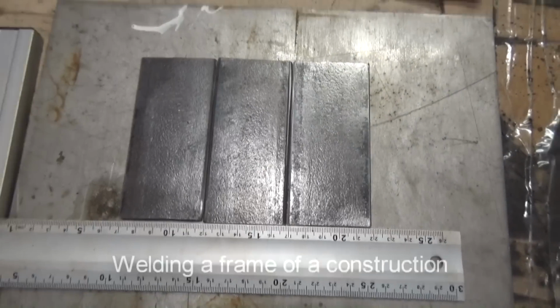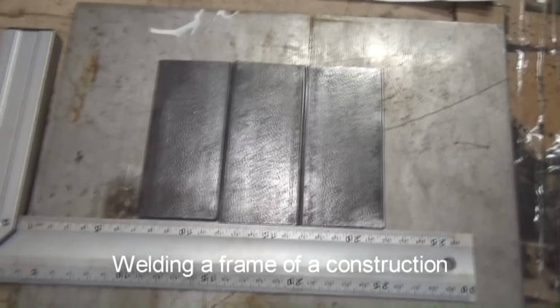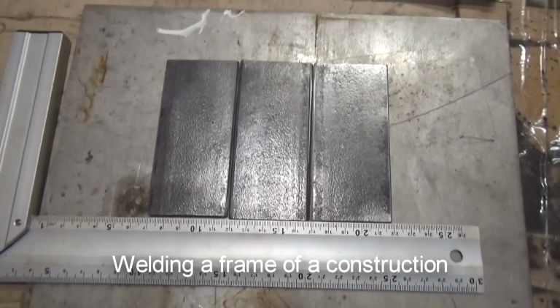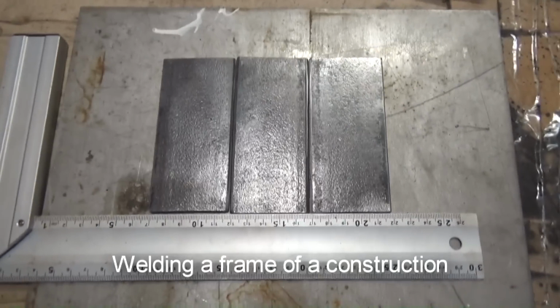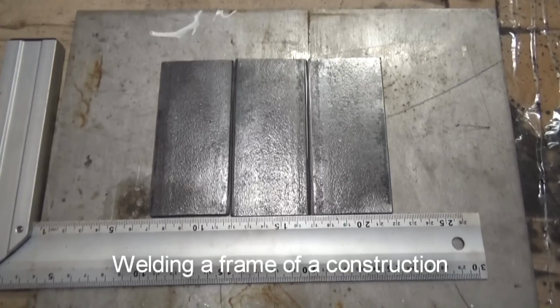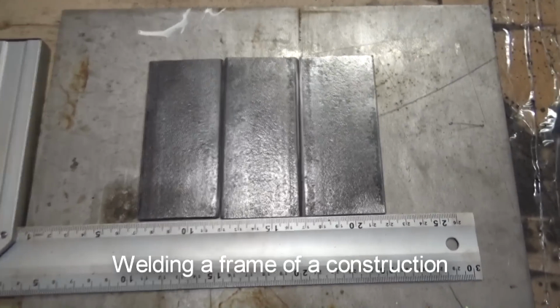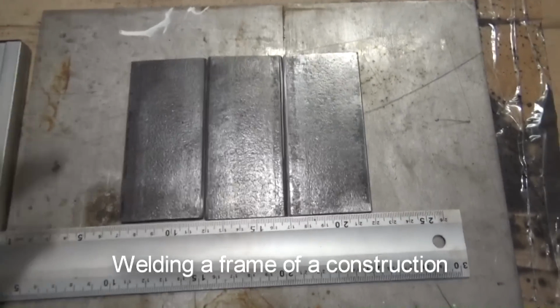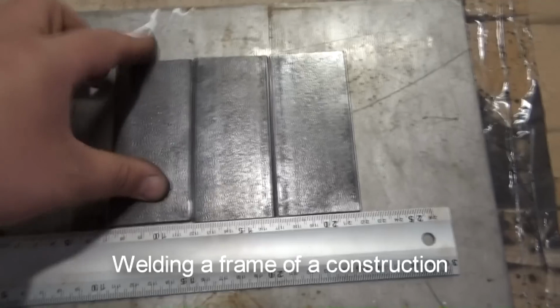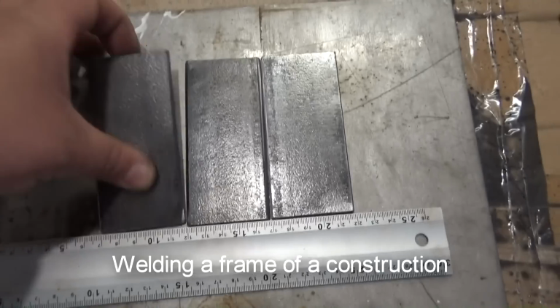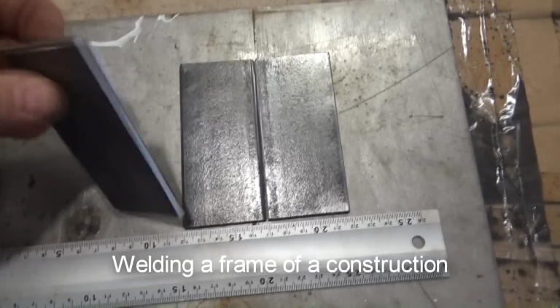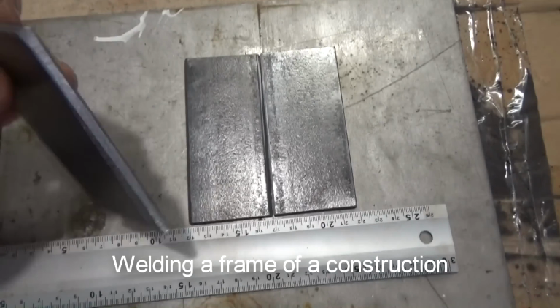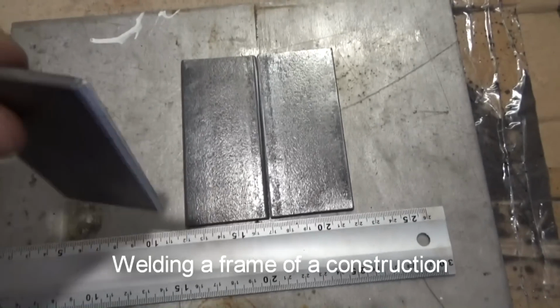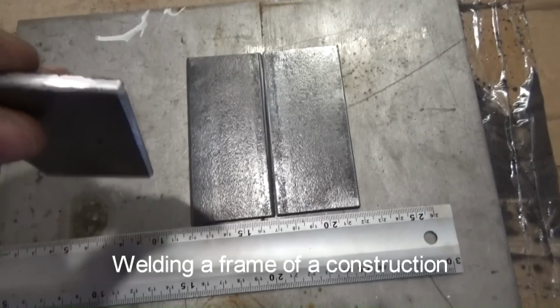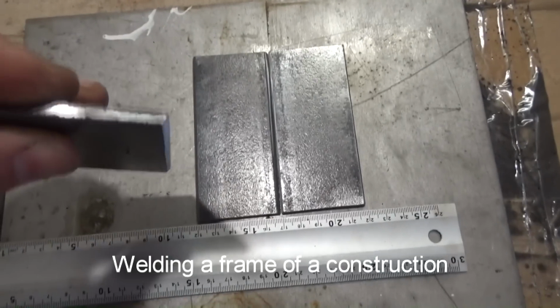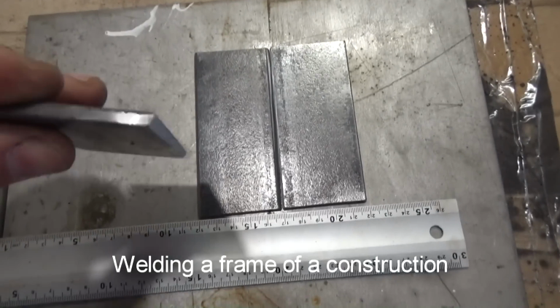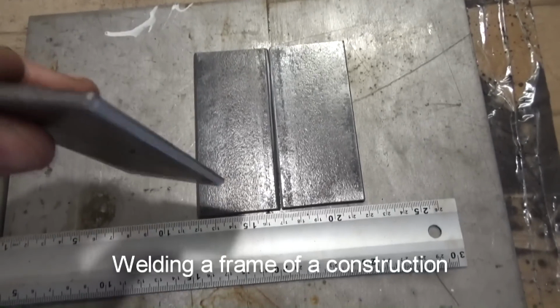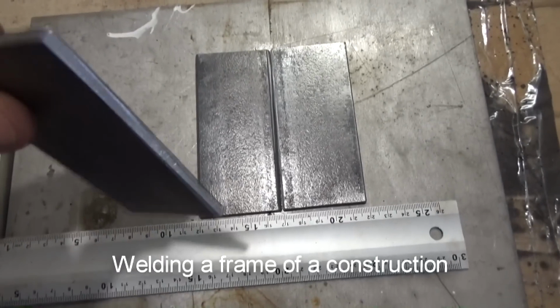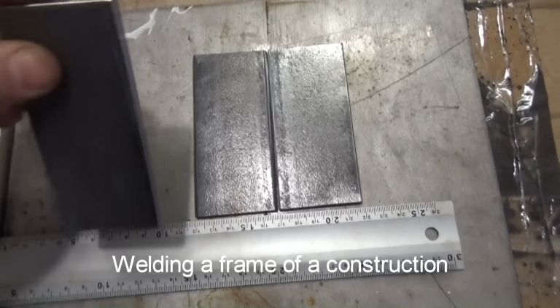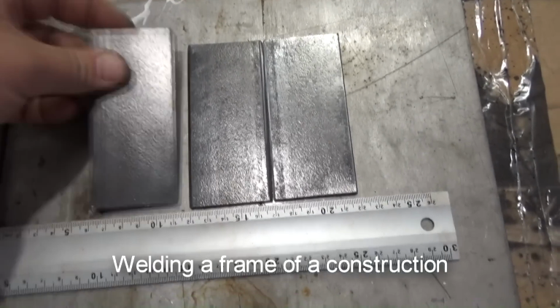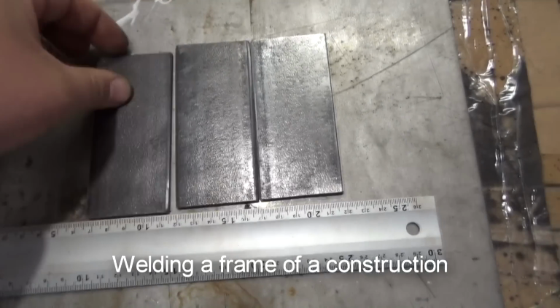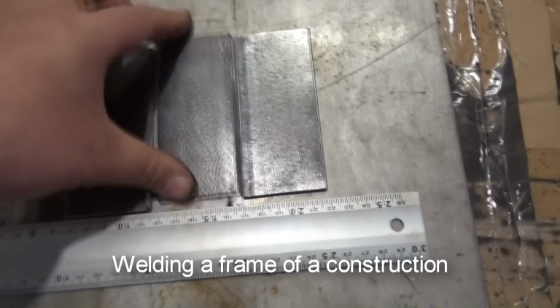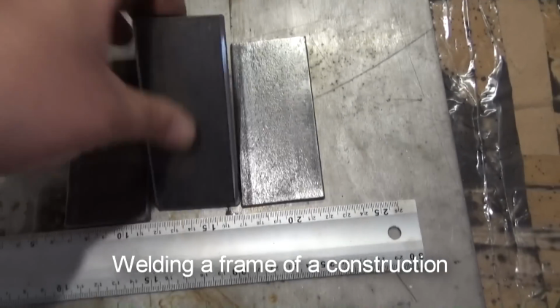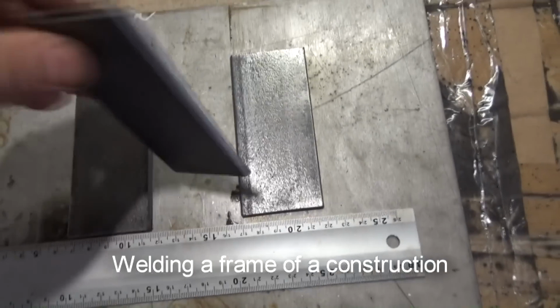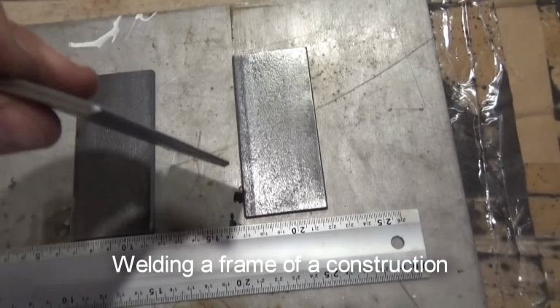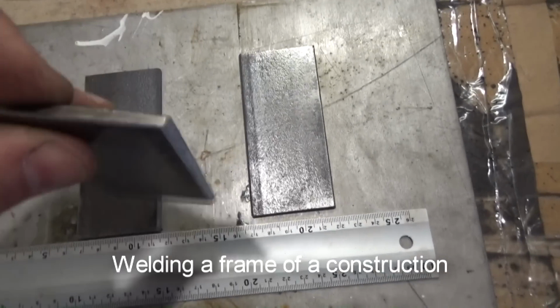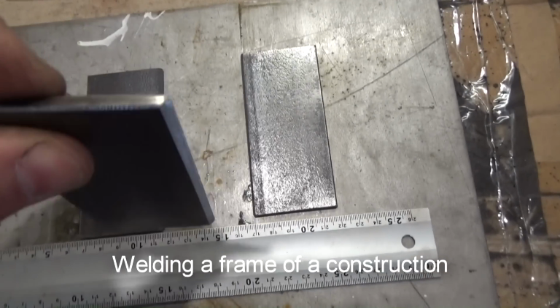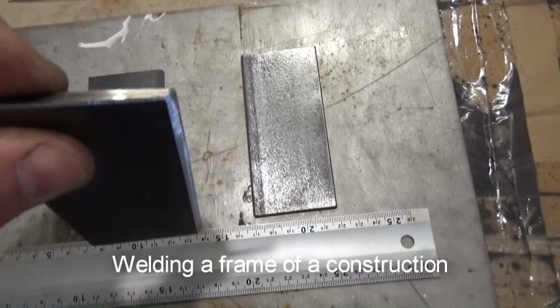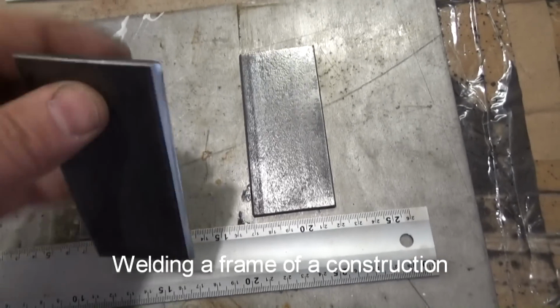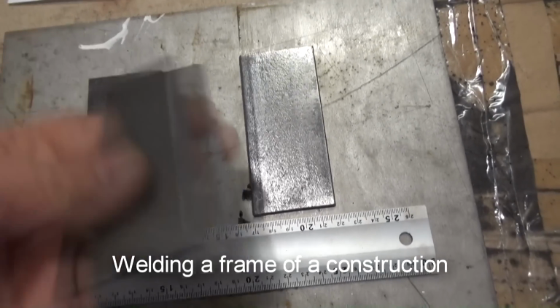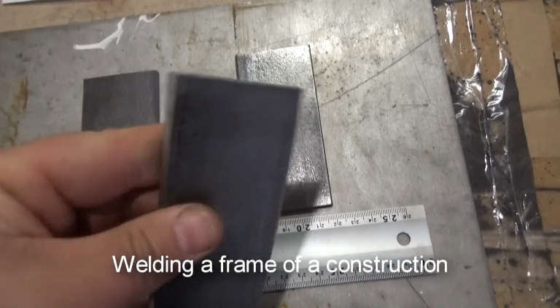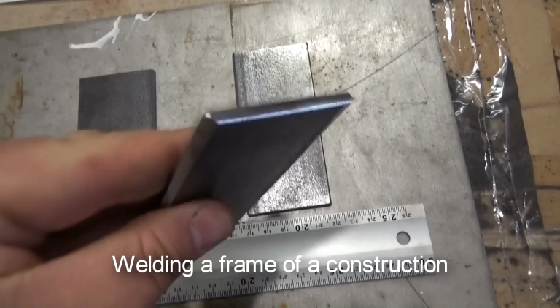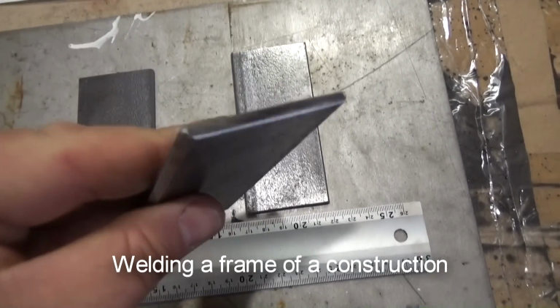First, as you can see, I am welding a frame of the construction from the parts.